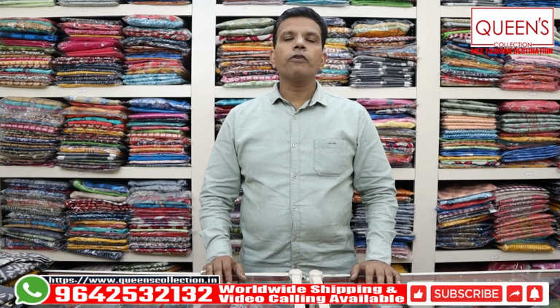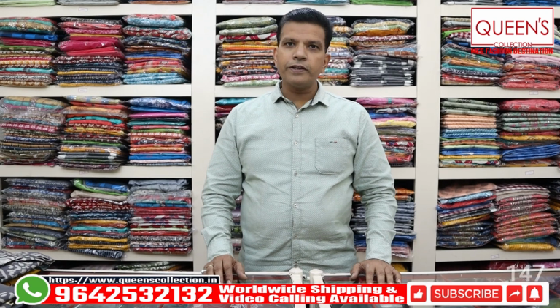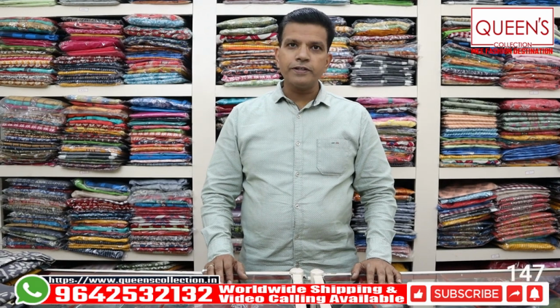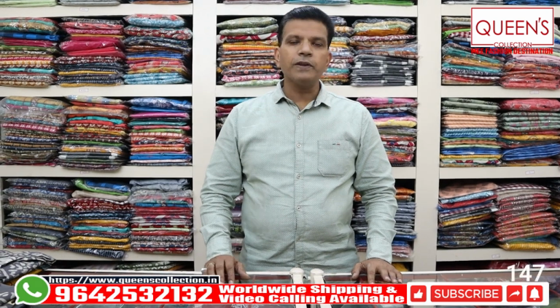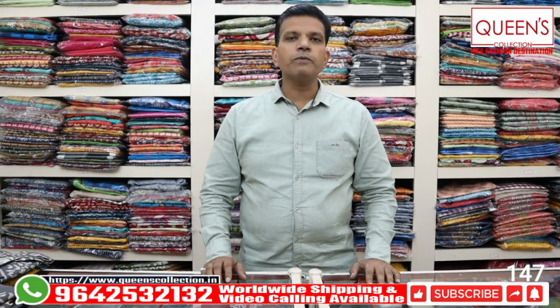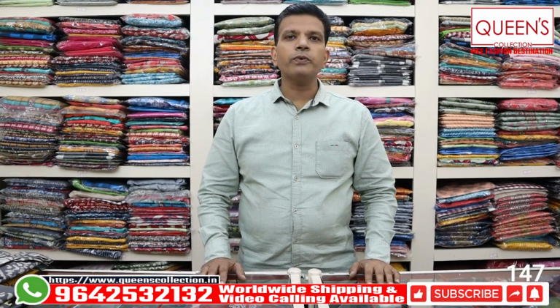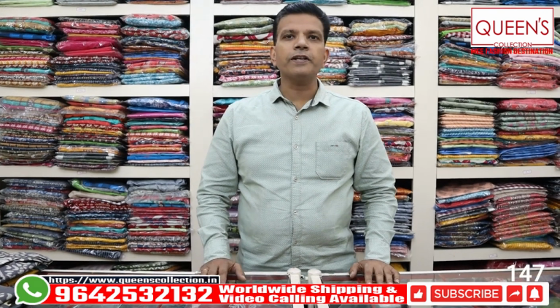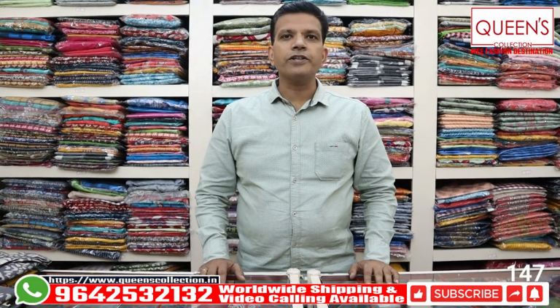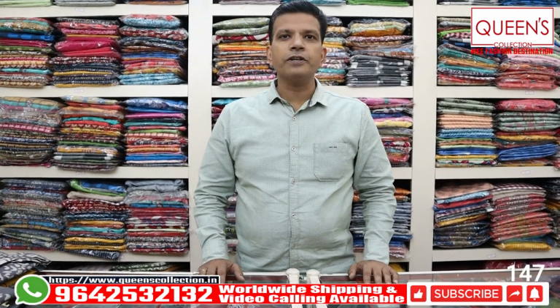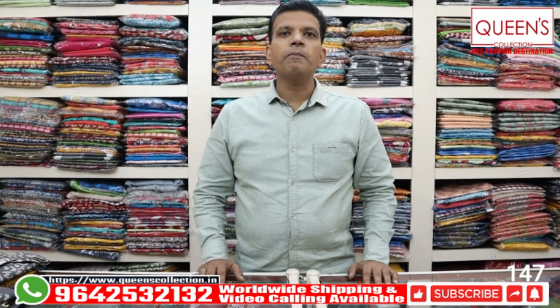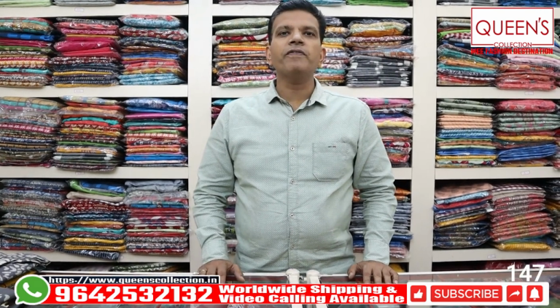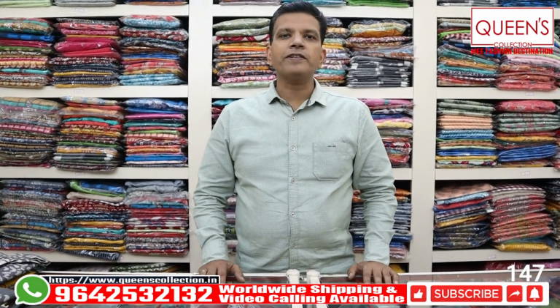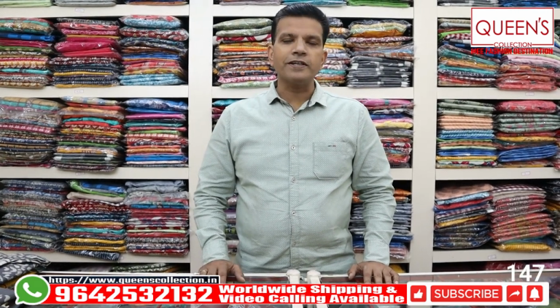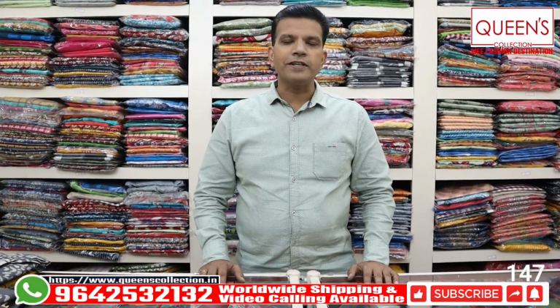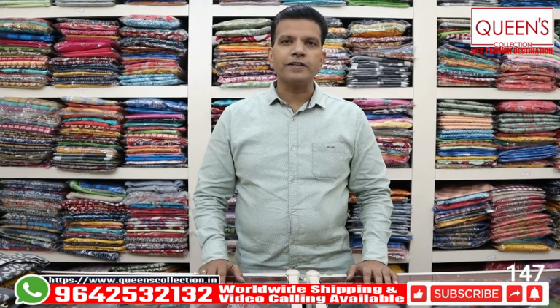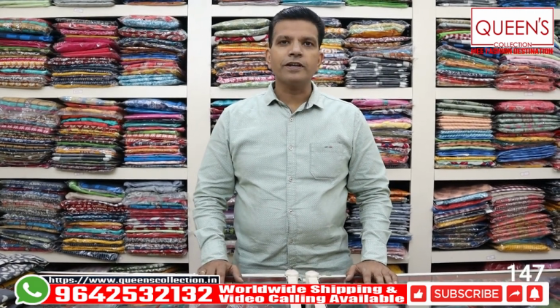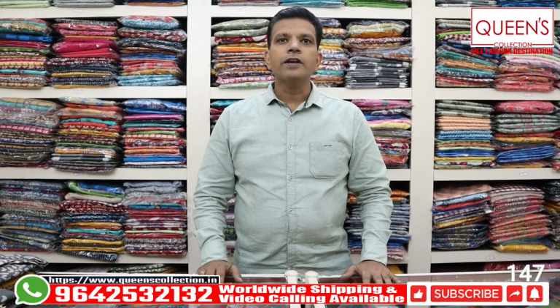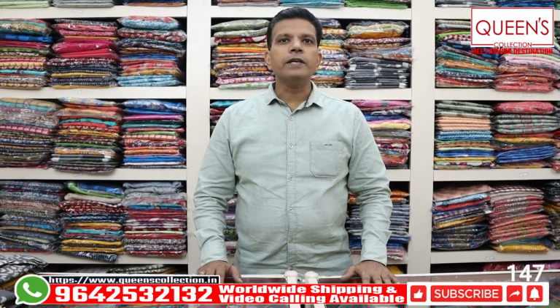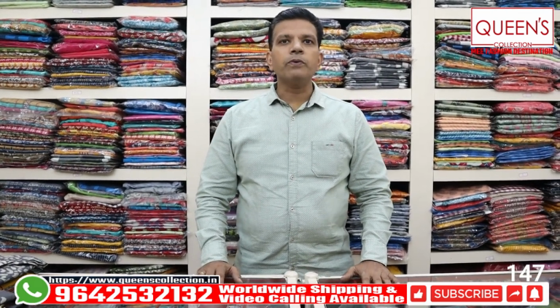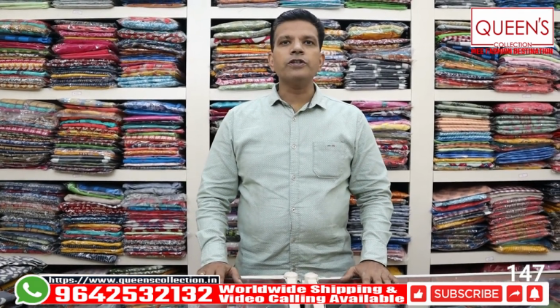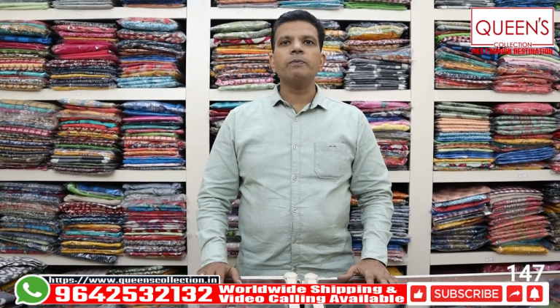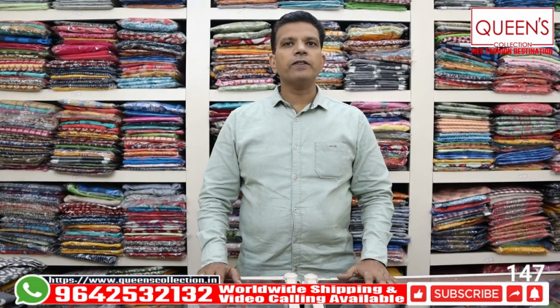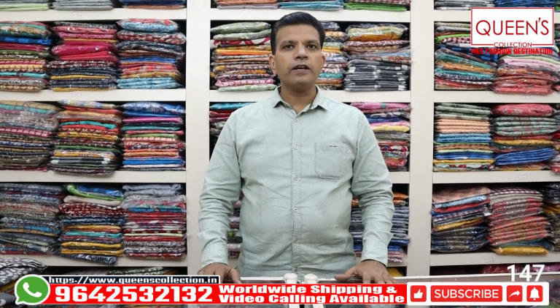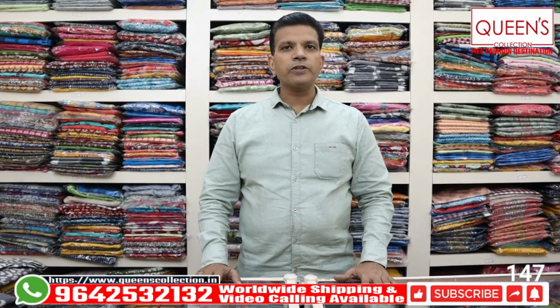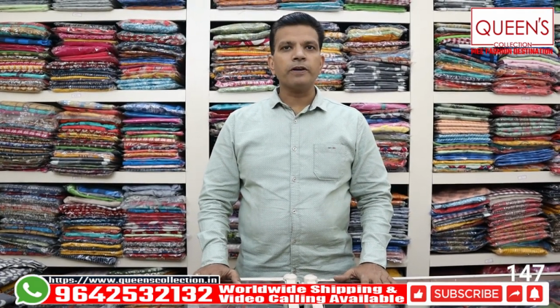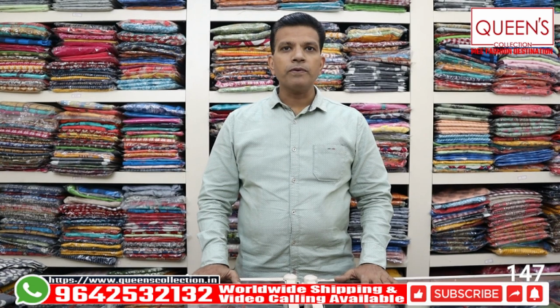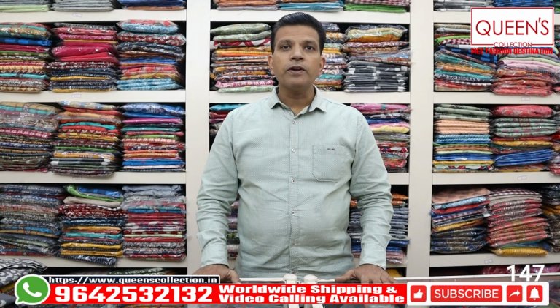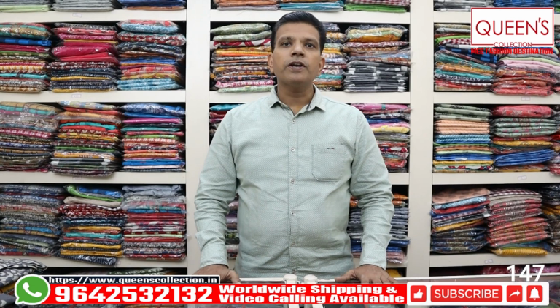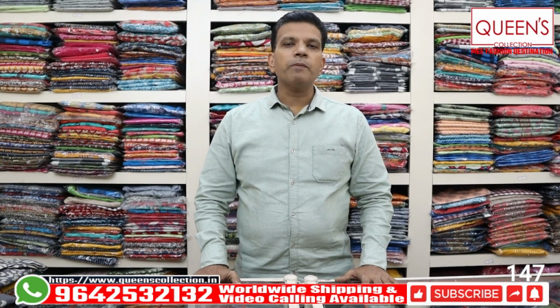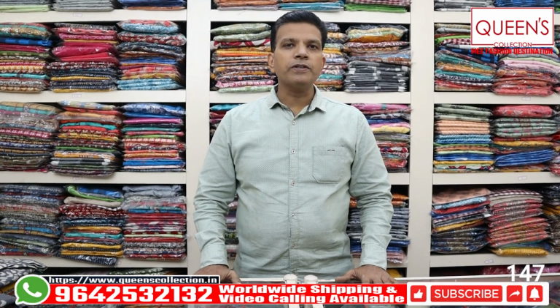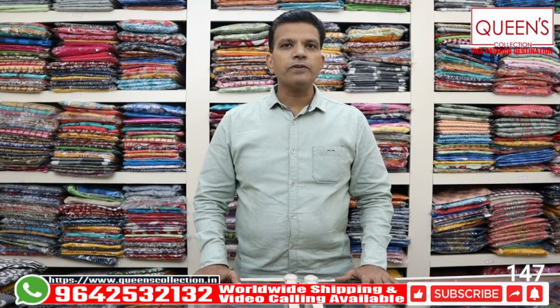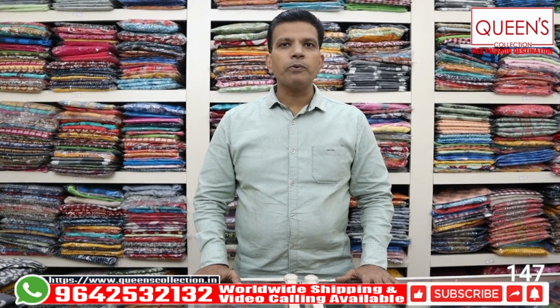Hello friends, welcome to Queen's Collection. You are the Passion Destination. Welcome to all the Queen's Collection. Thank you so much for your support.